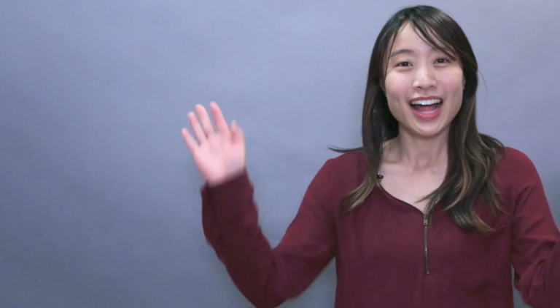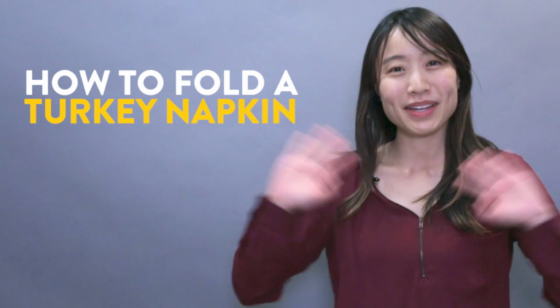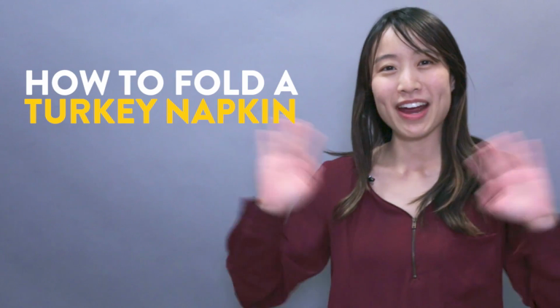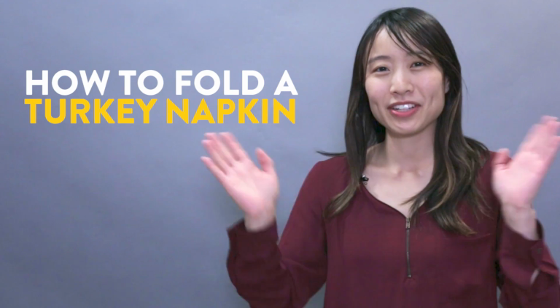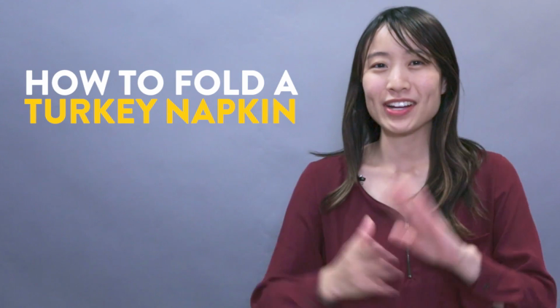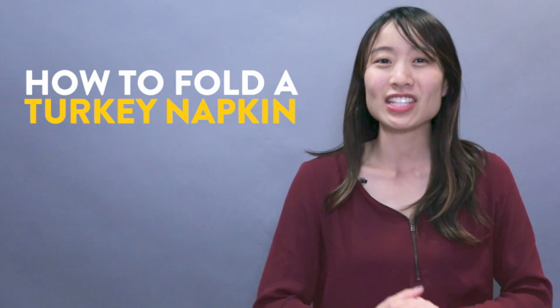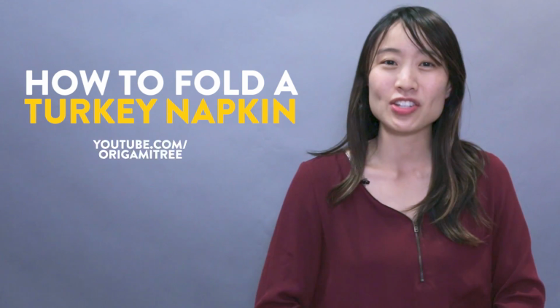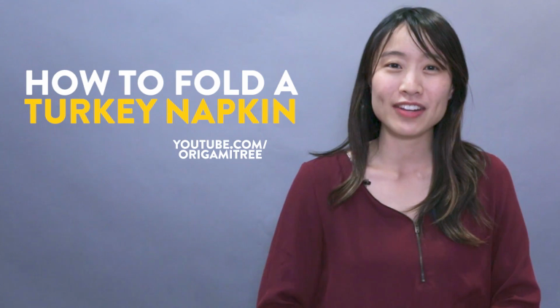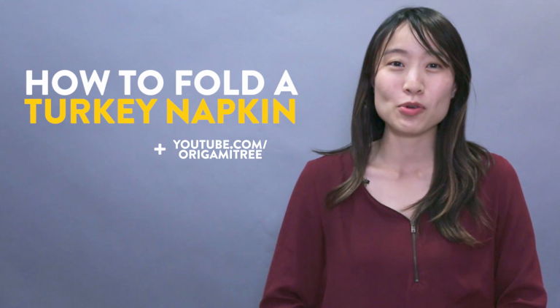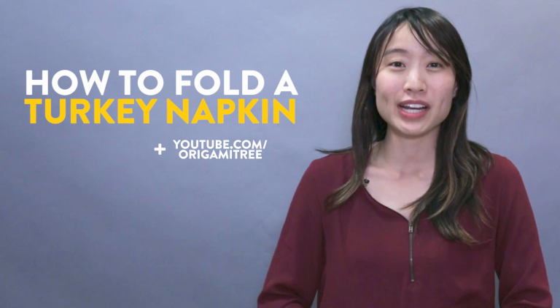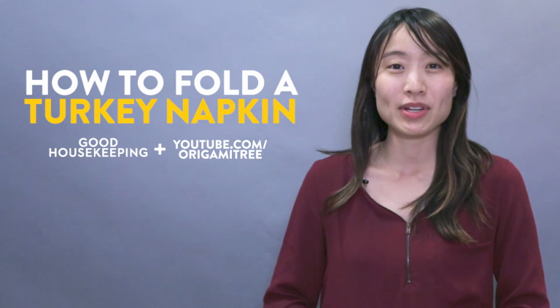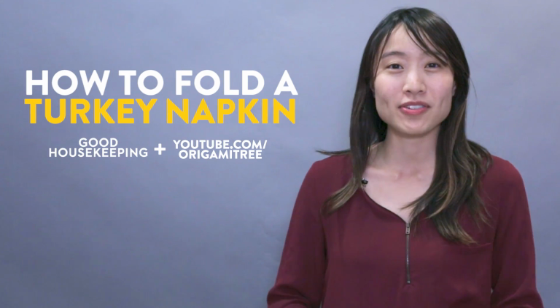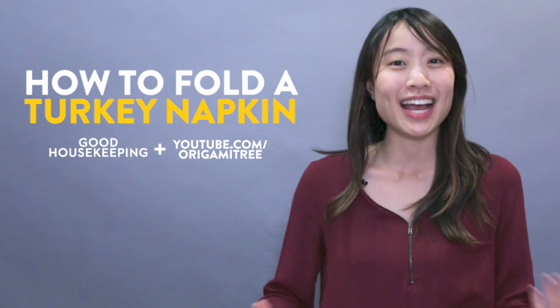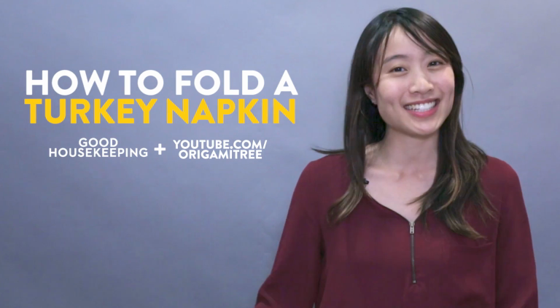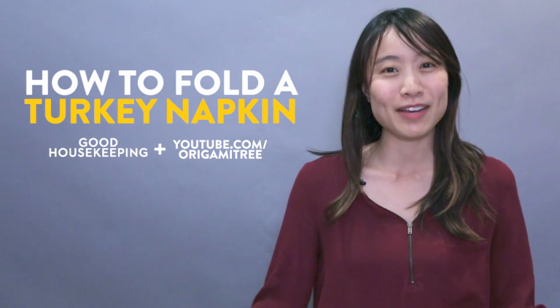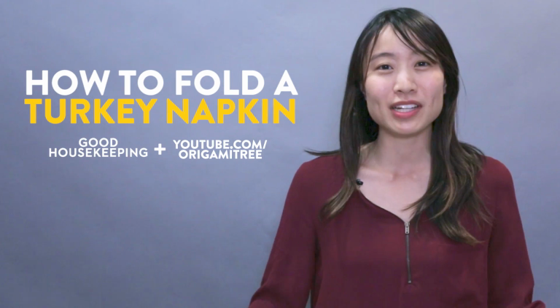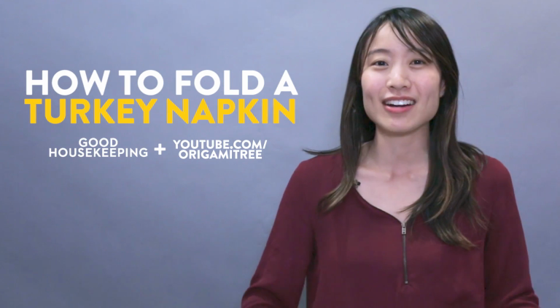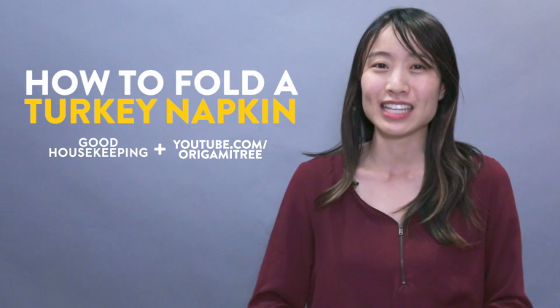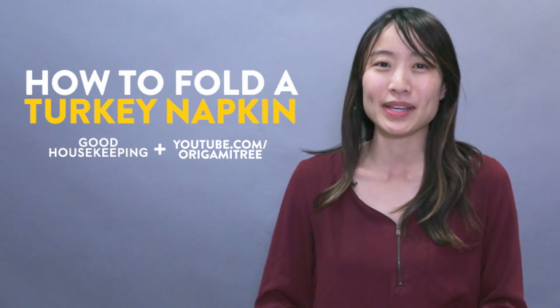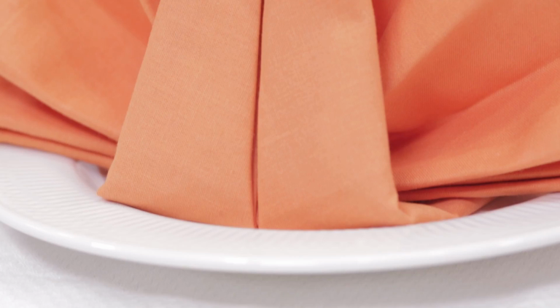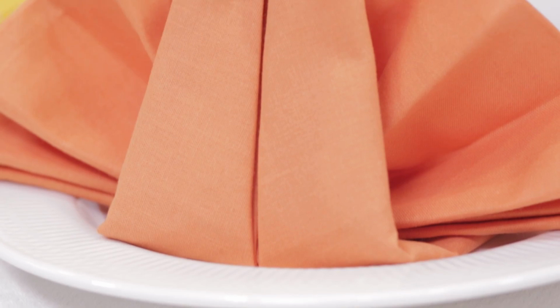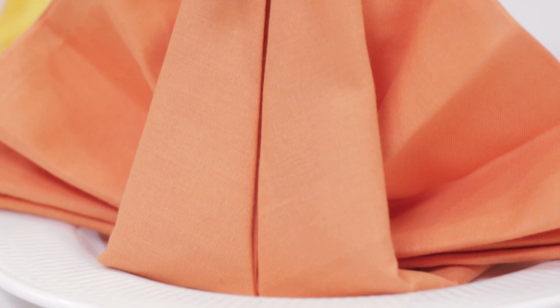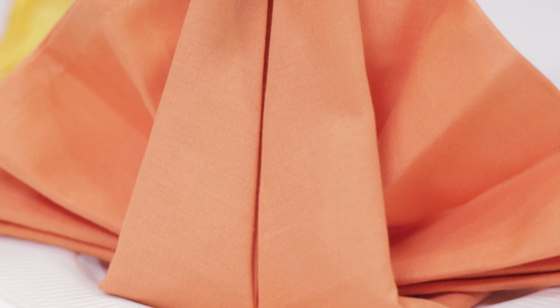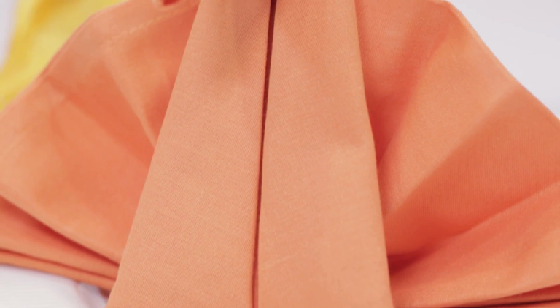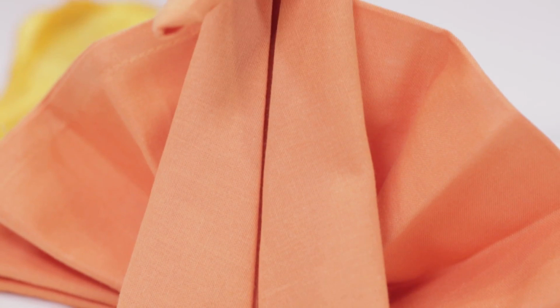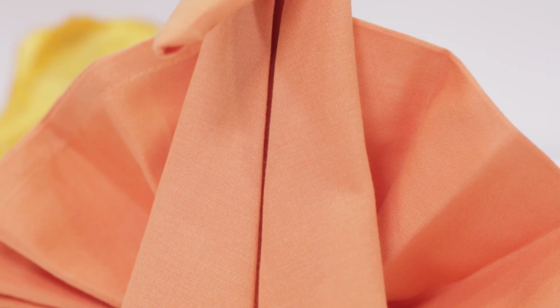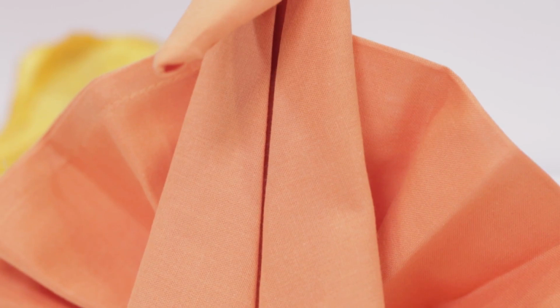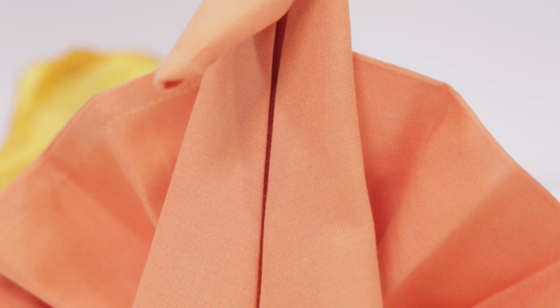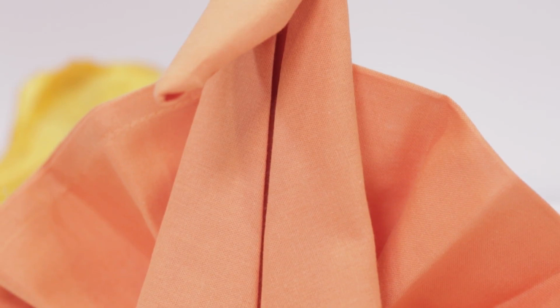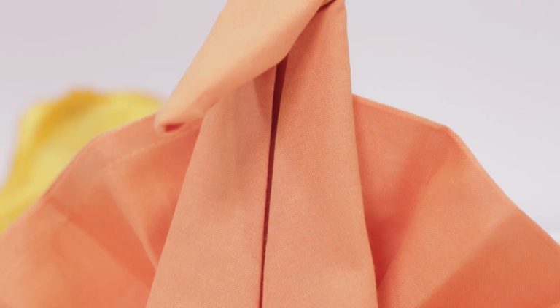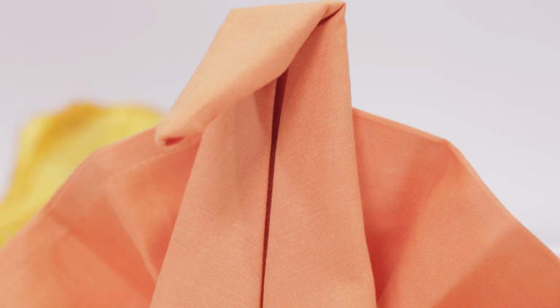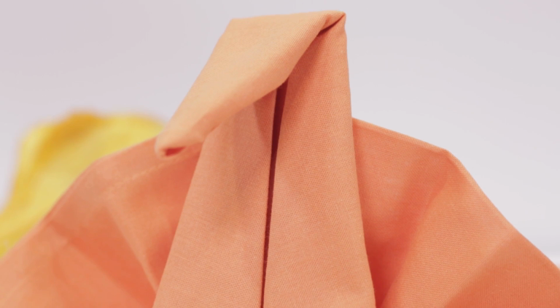Hello my crafty friends! It's Jenny from Origami Tree and today with Good Housekeeping I'll be showing you how to fold a turkey napkin.